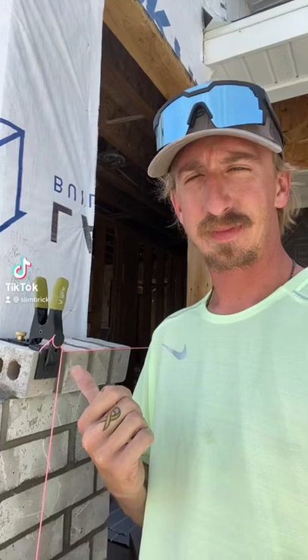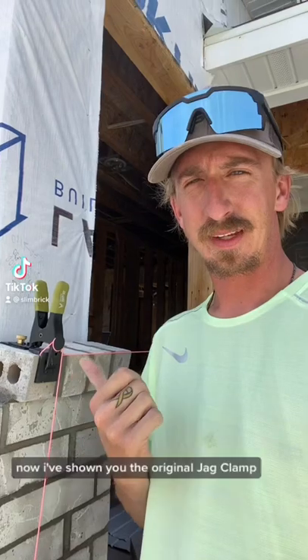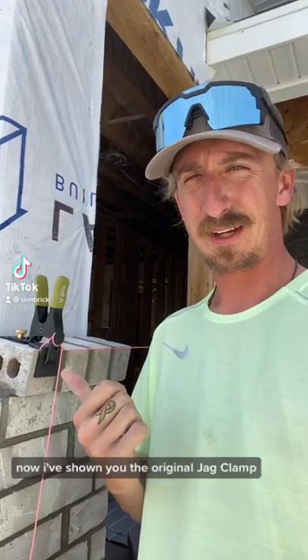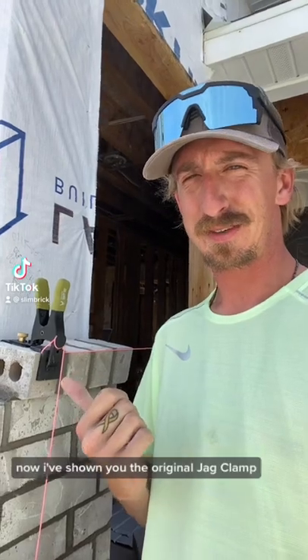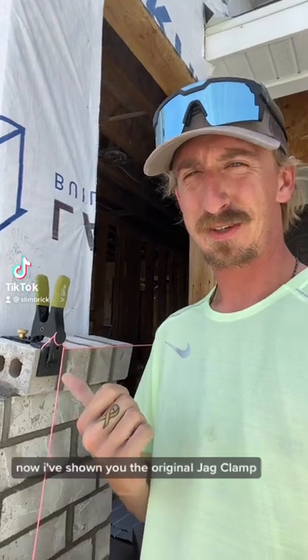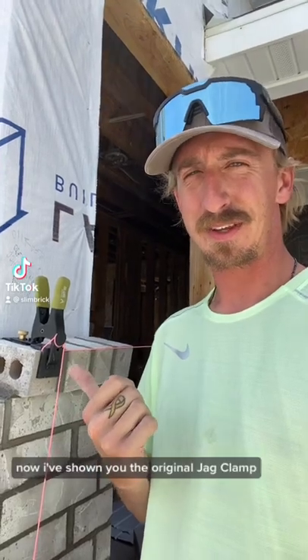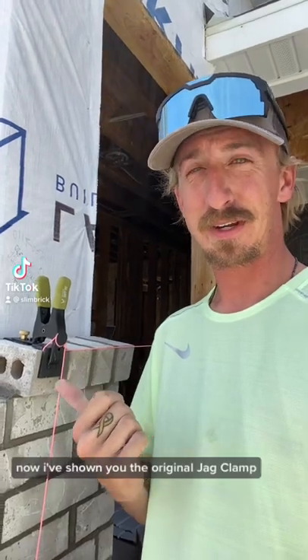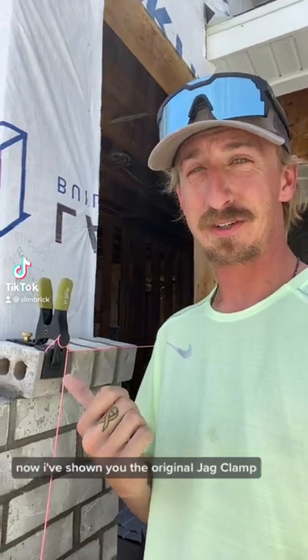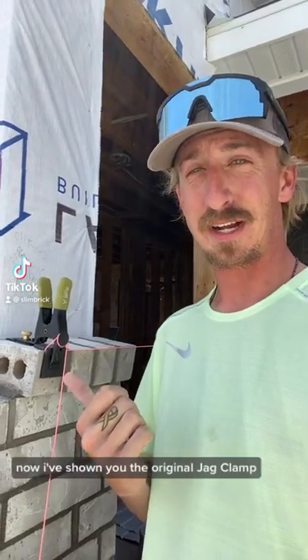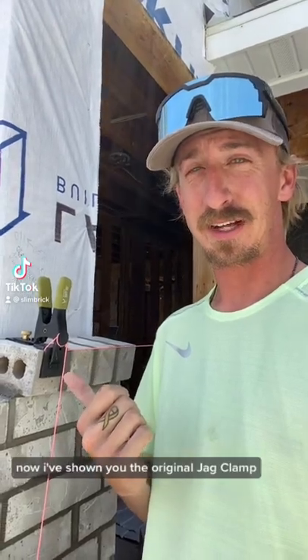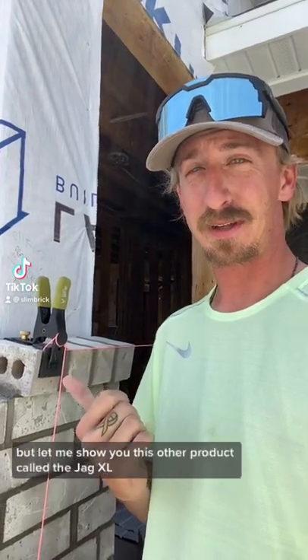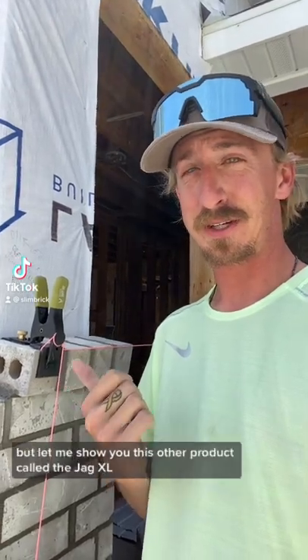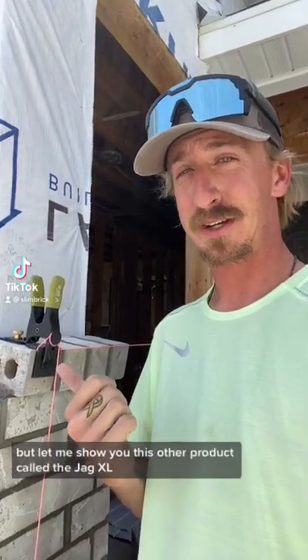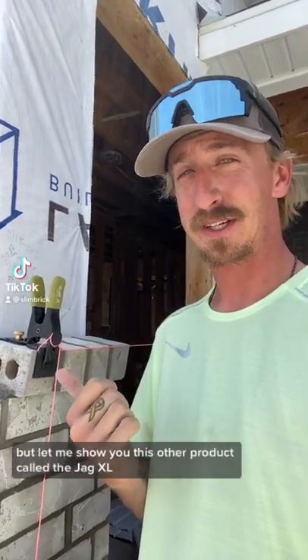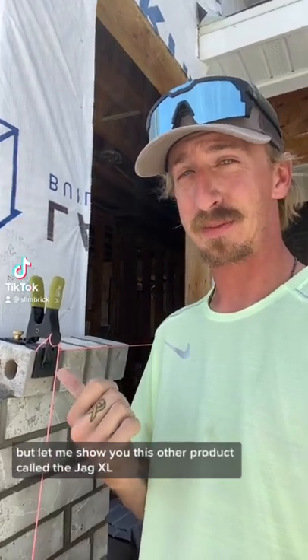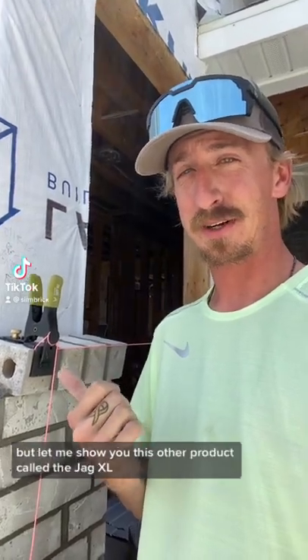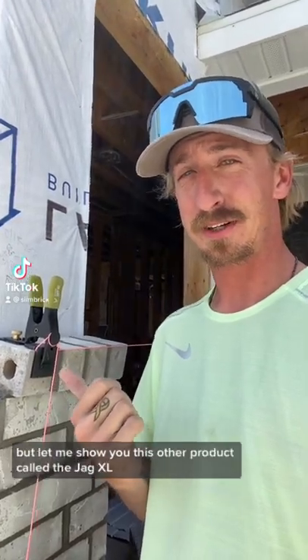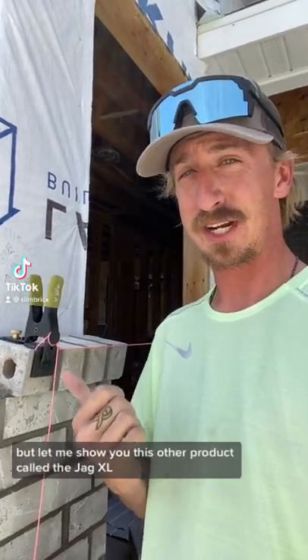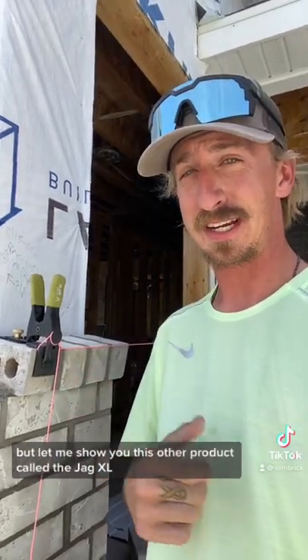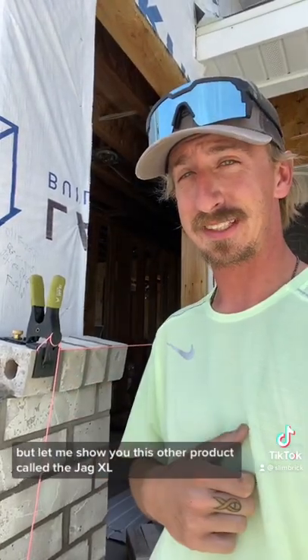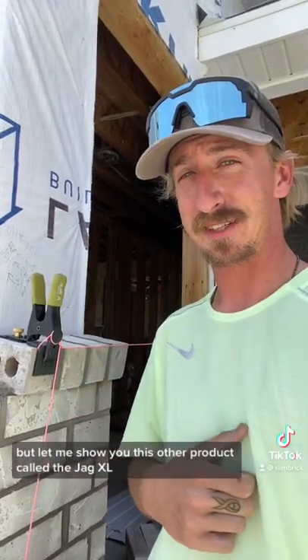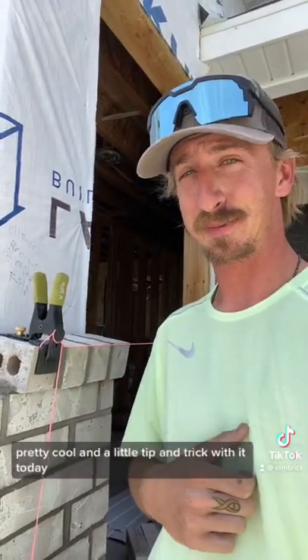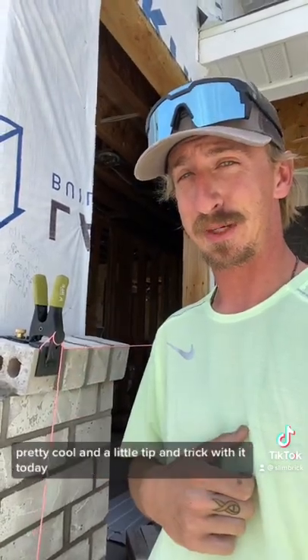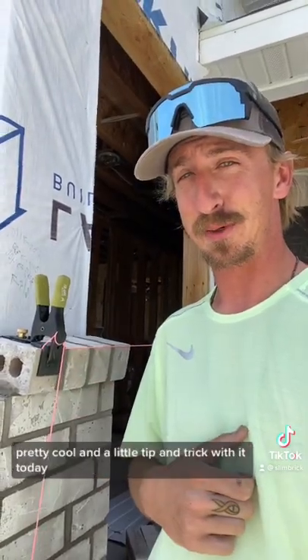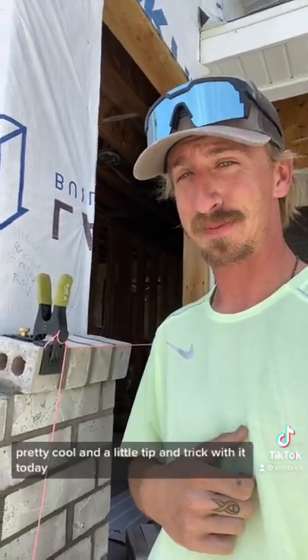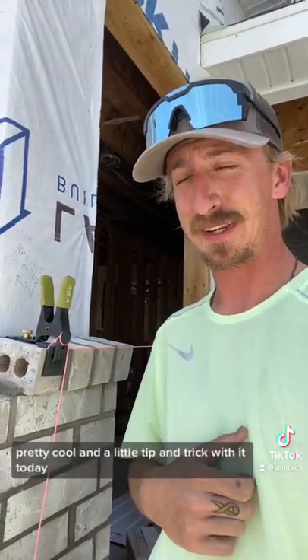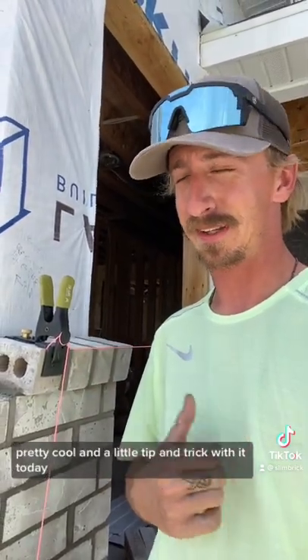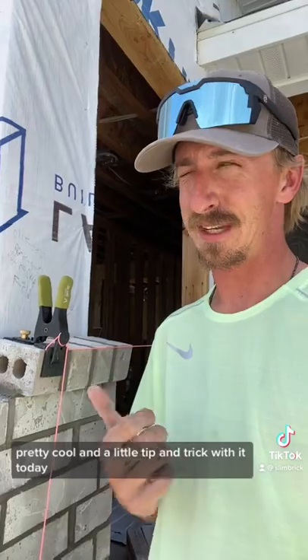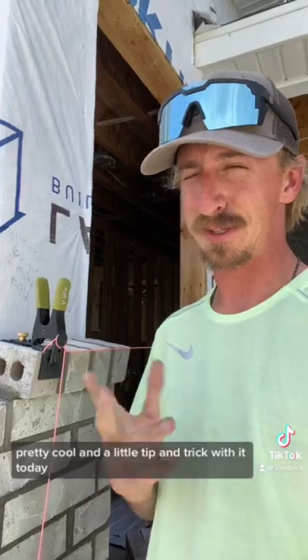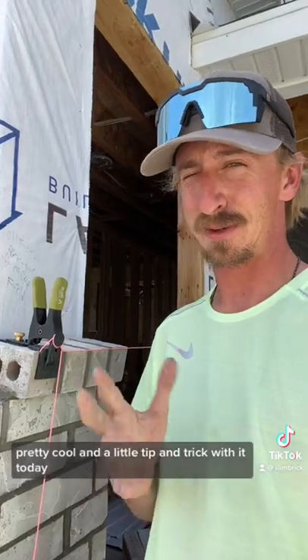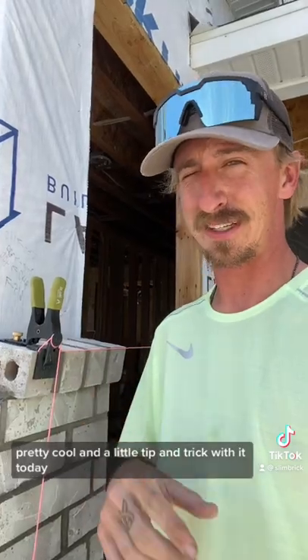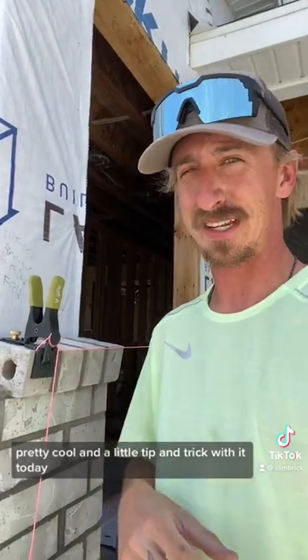I've shown you the original JAG clamp, but let me show you this other product called the JAG XL. Pretty cool, and a little tip and trick with it today.